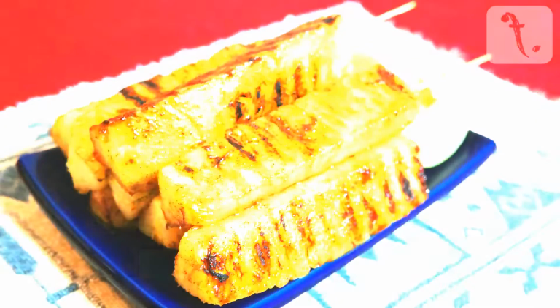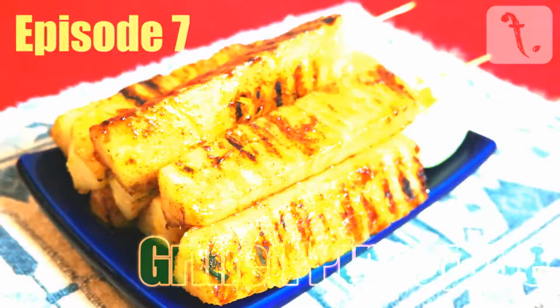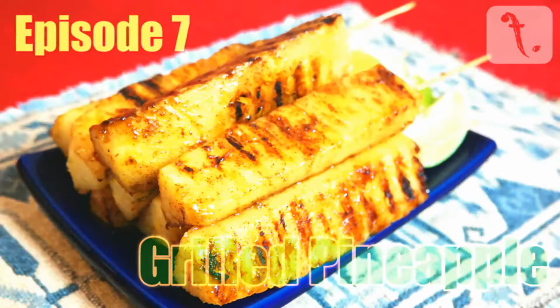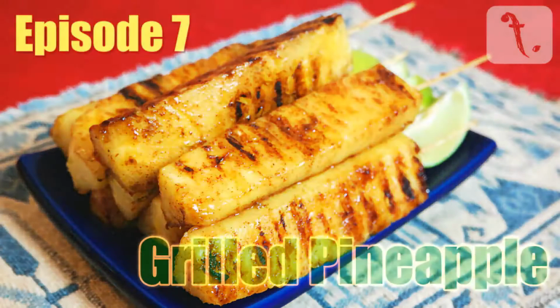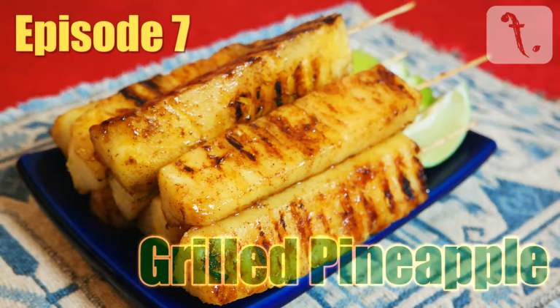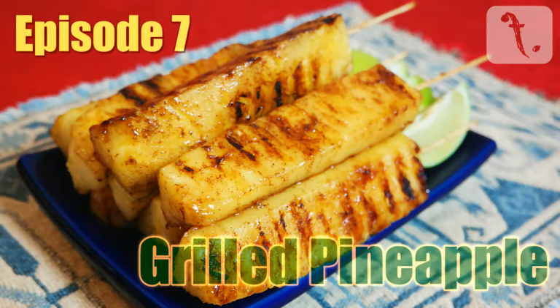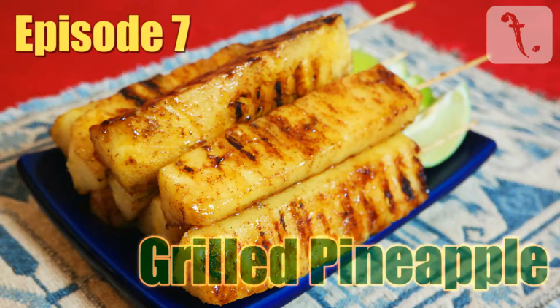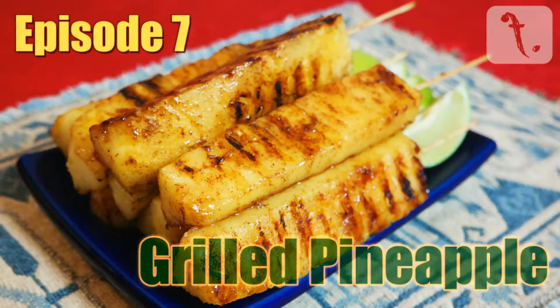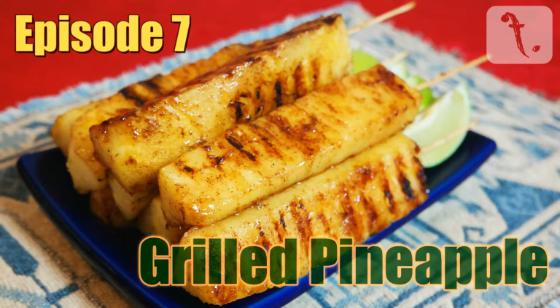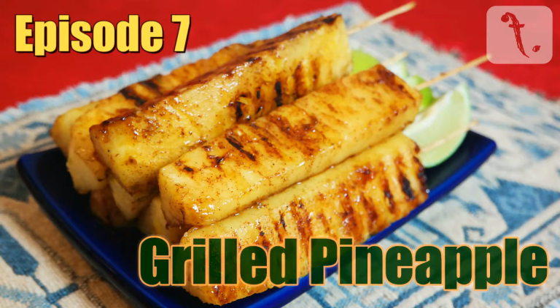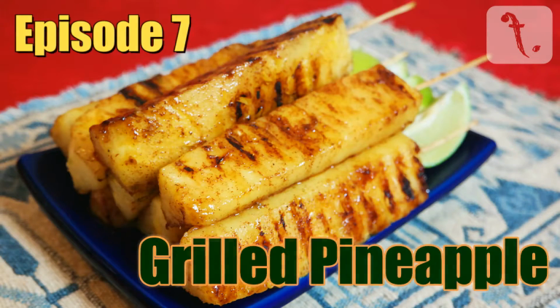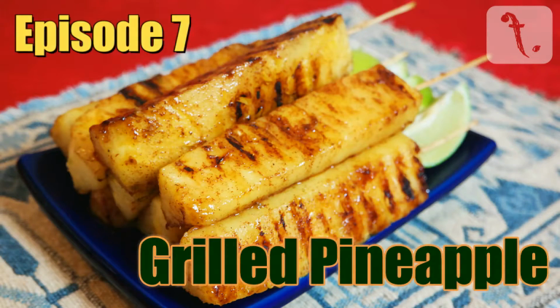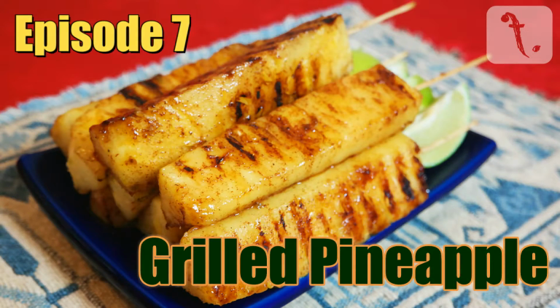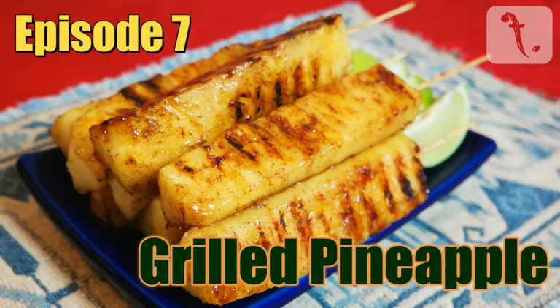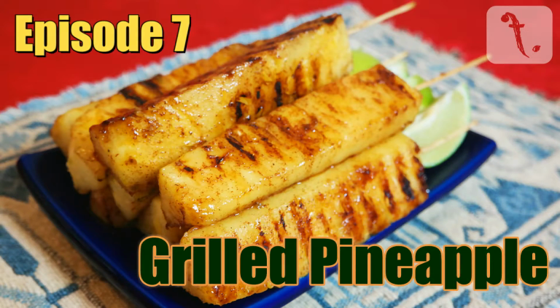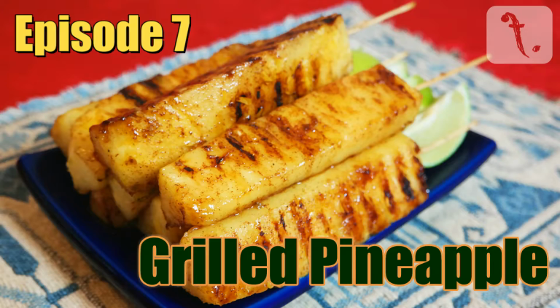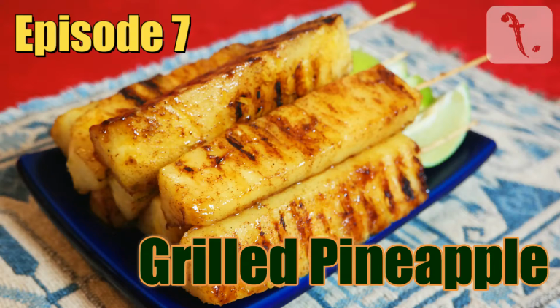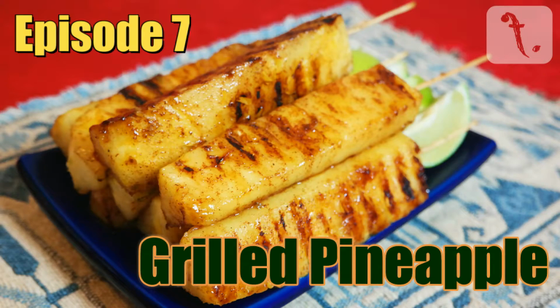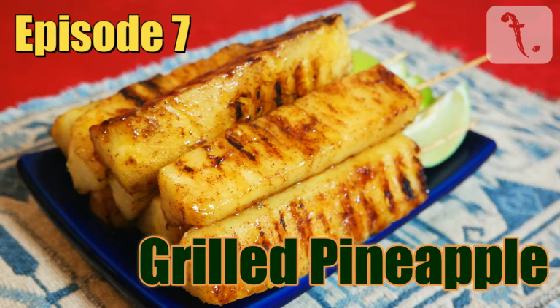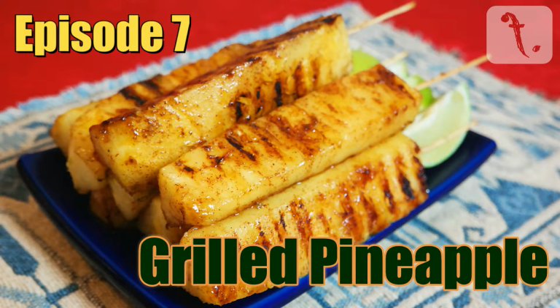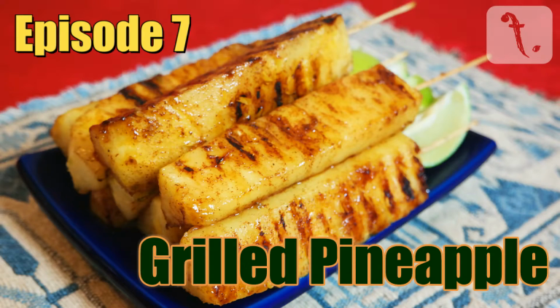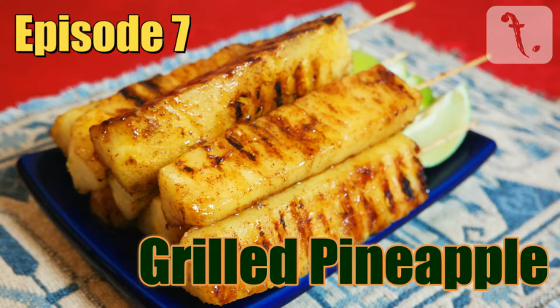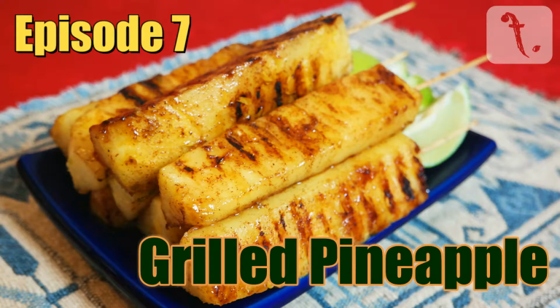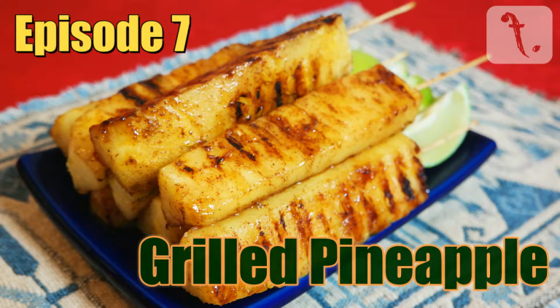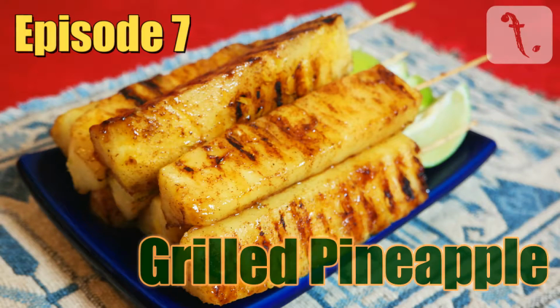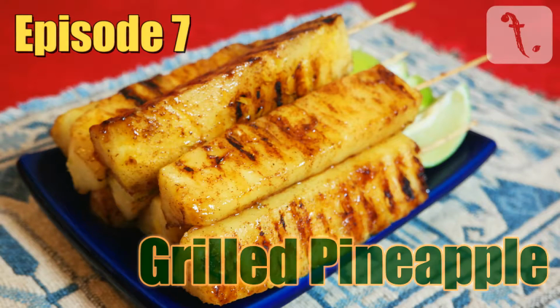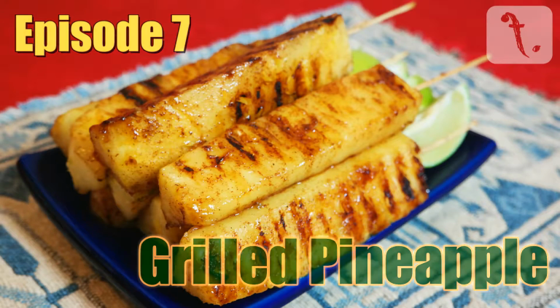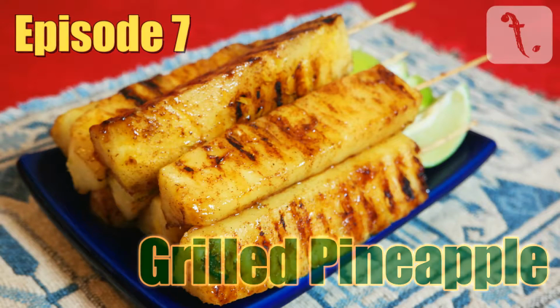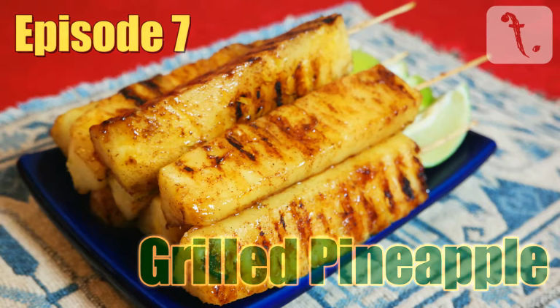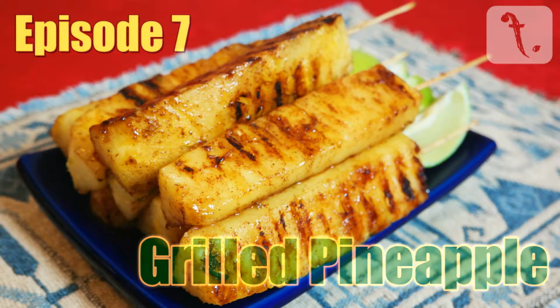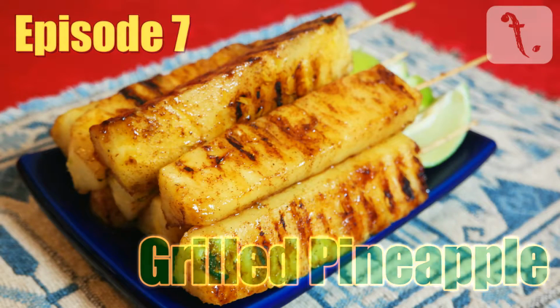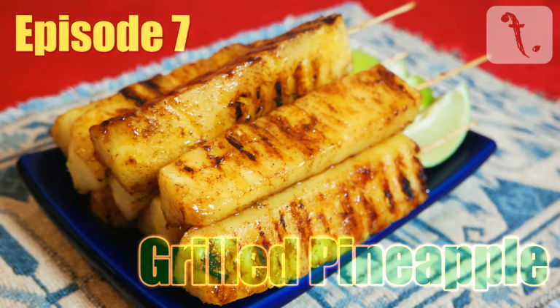Welcome to Food Point. This is my recipe for grilled pineapple, which is a Brazilian dish that can brighten up any meal.